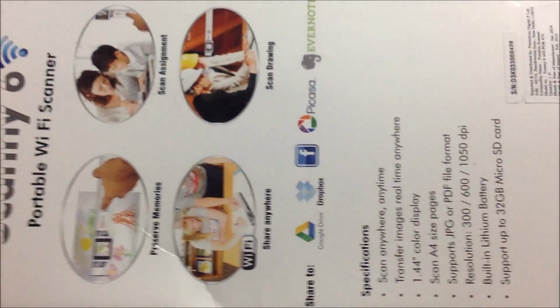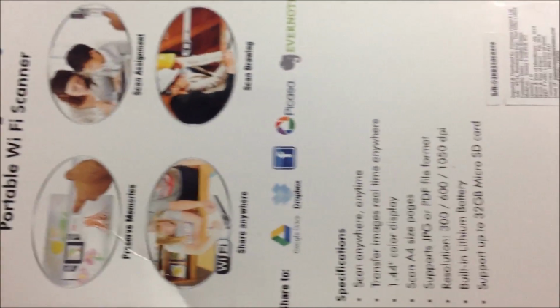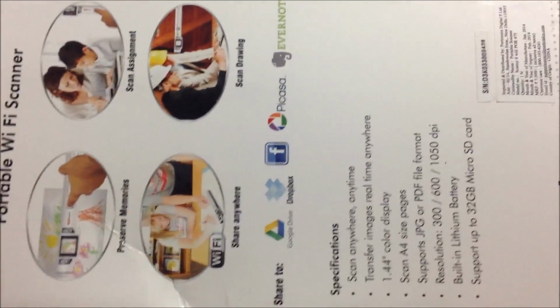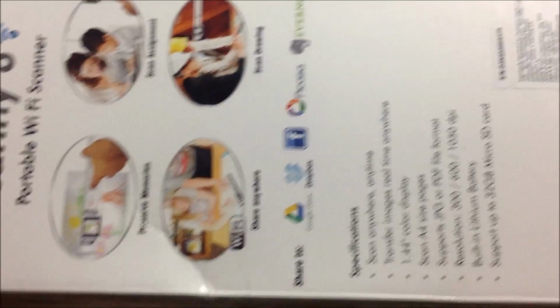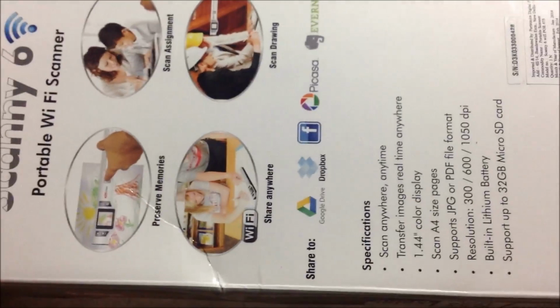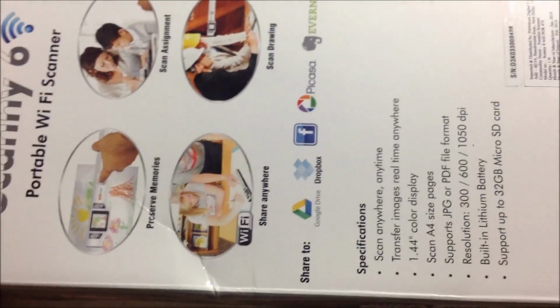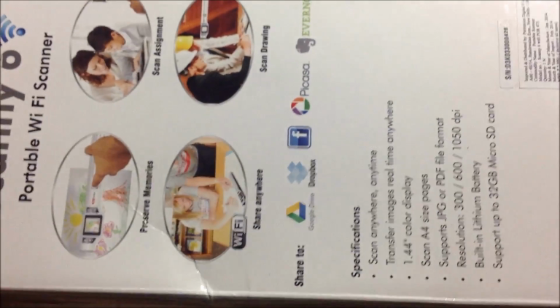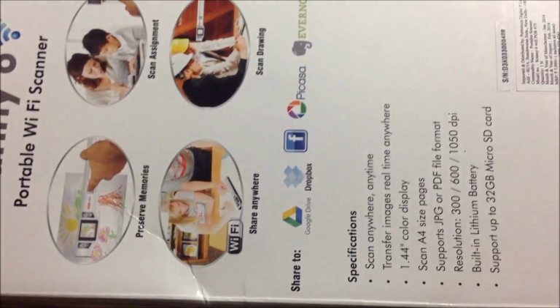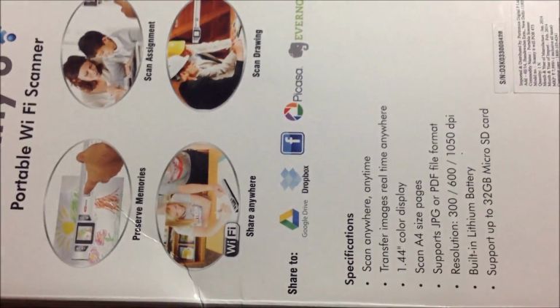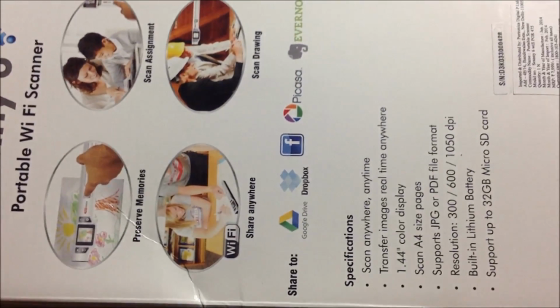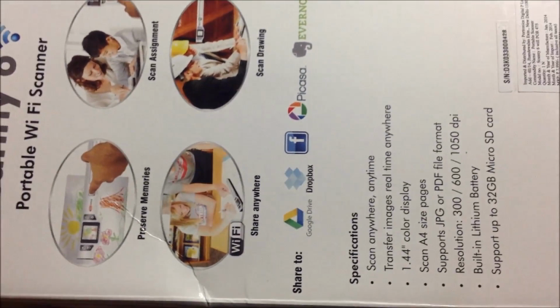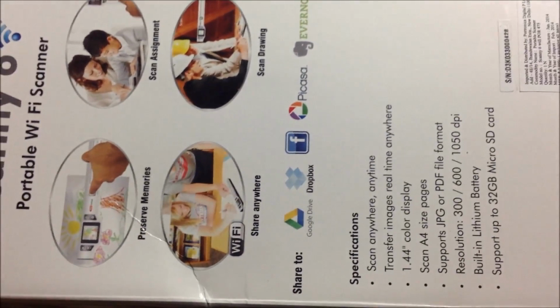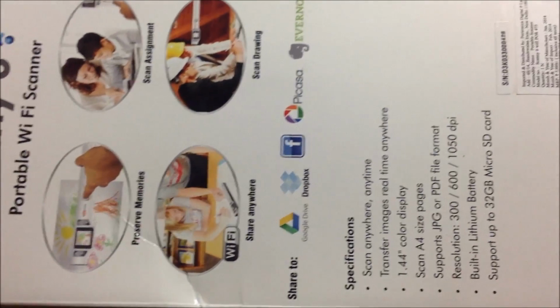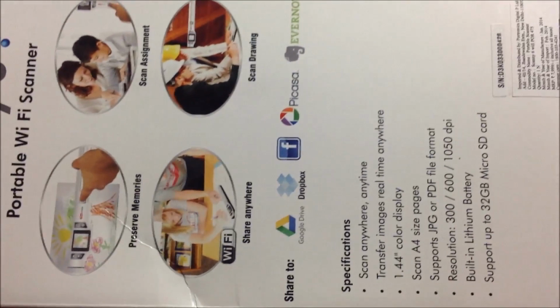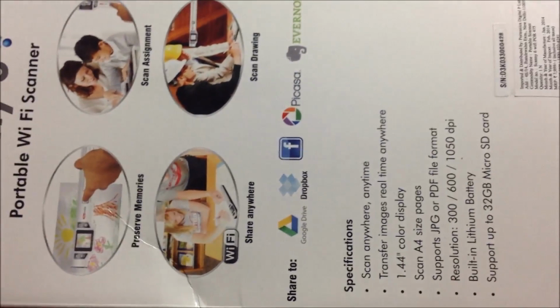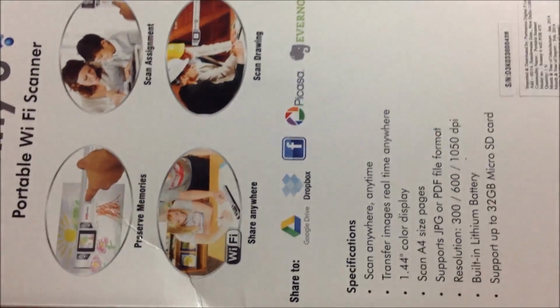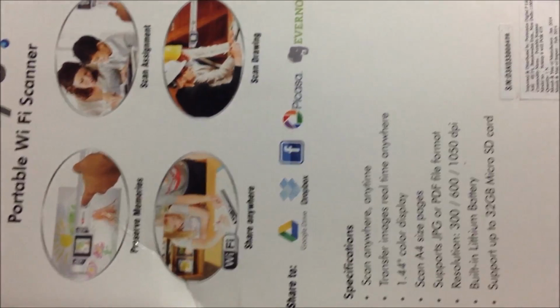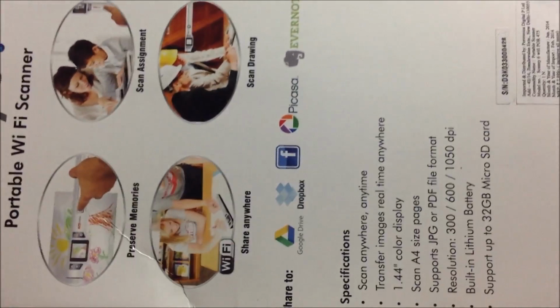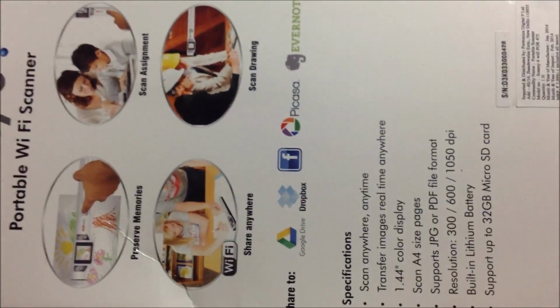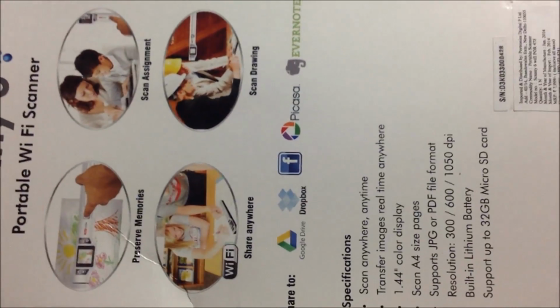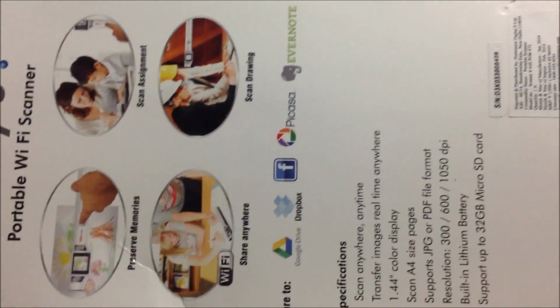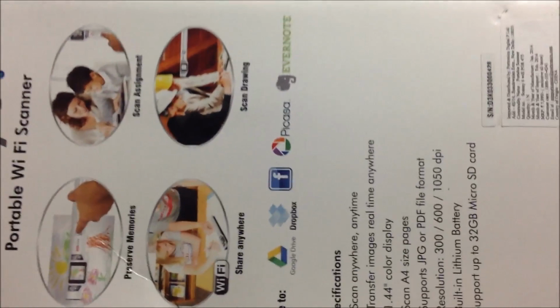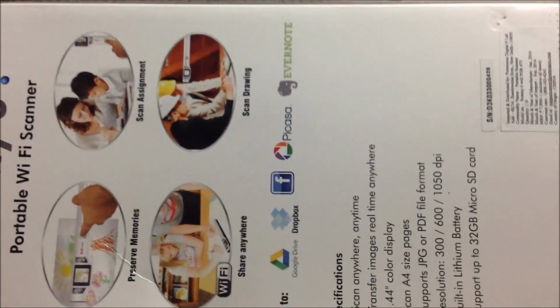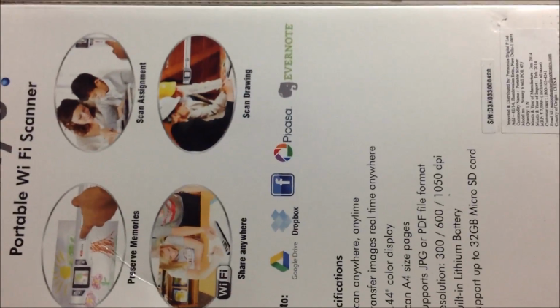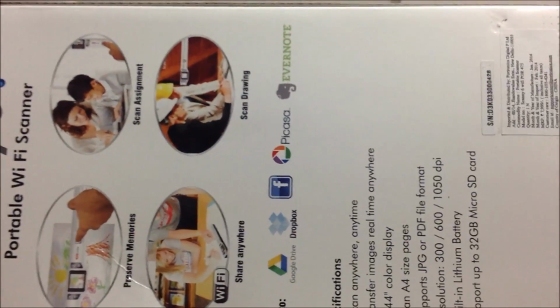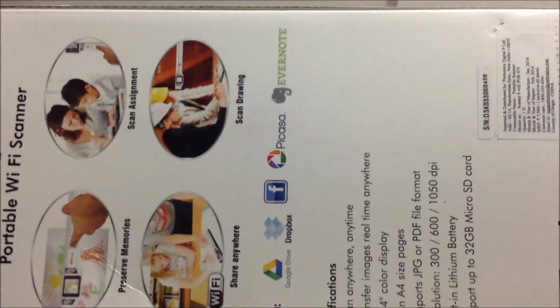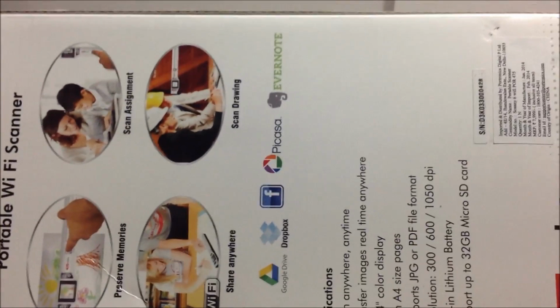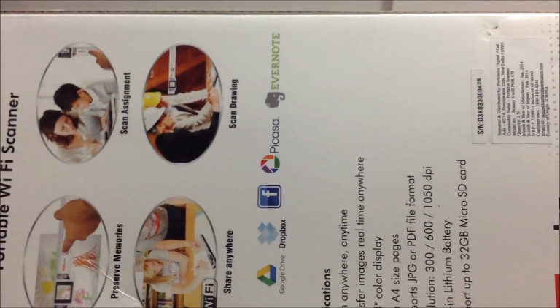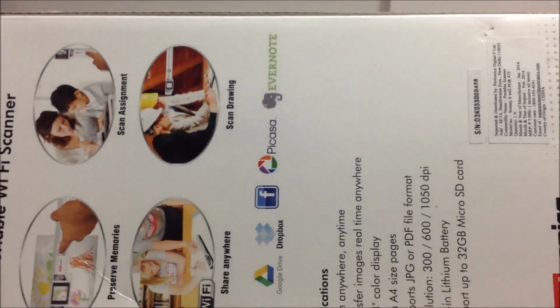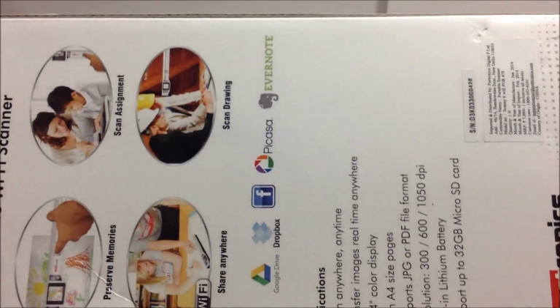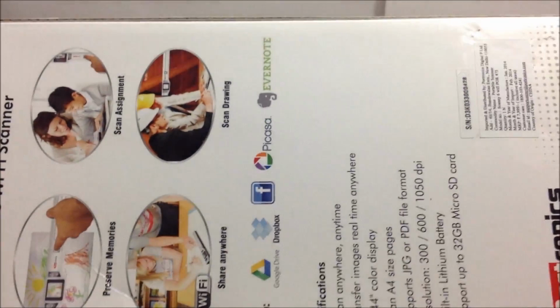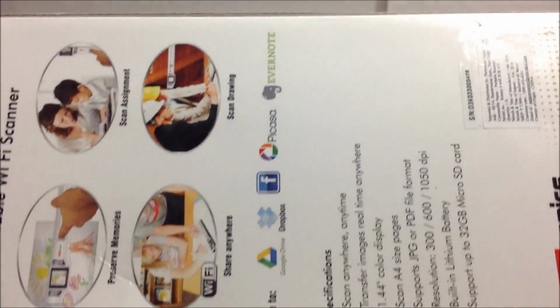You can share scans with Google Drive, Dropbox, Facebook, and Picasa, among others.